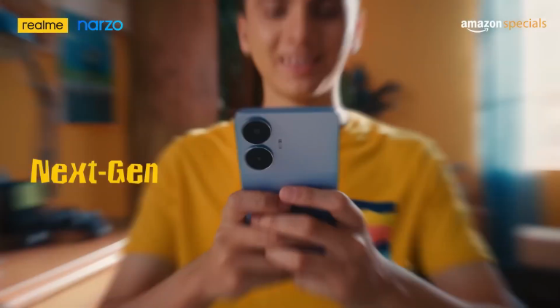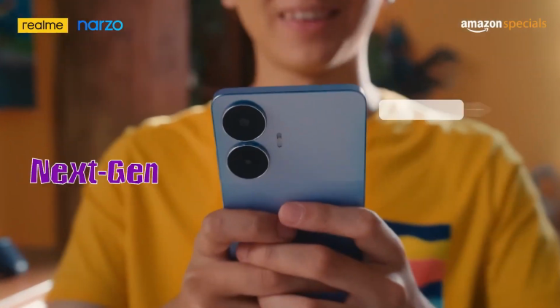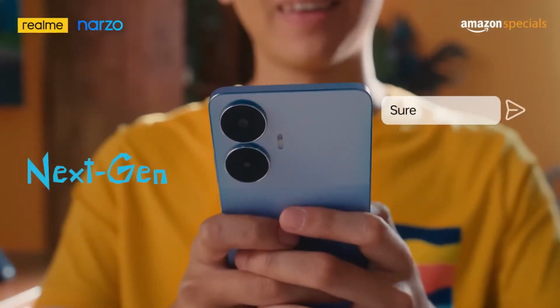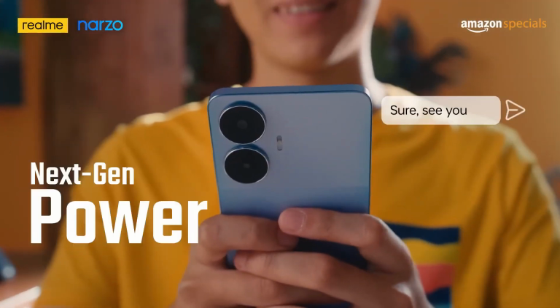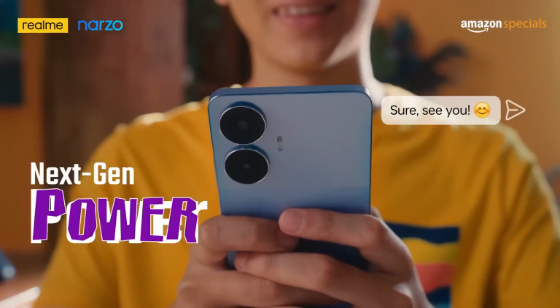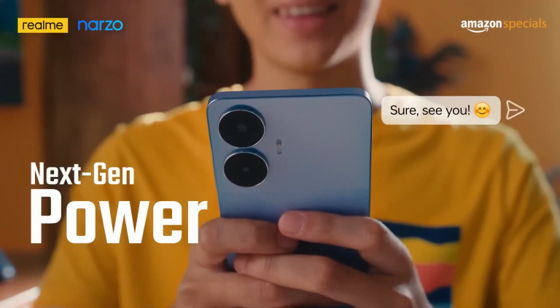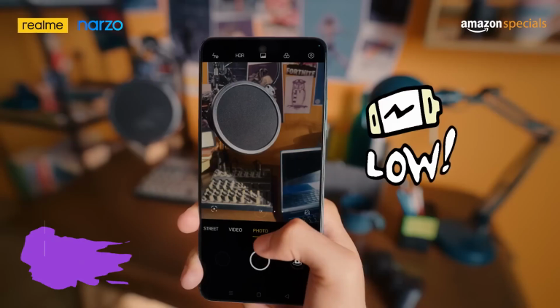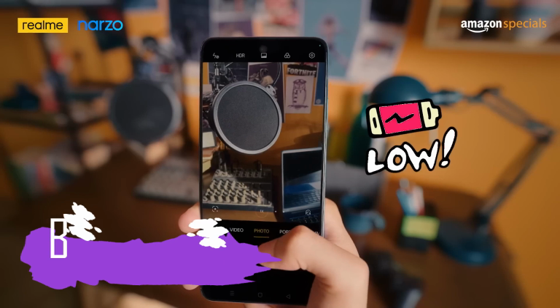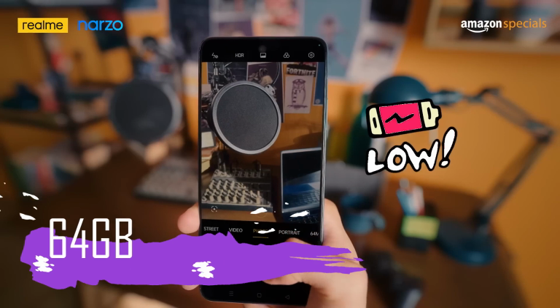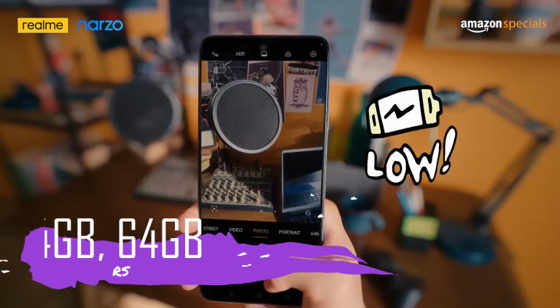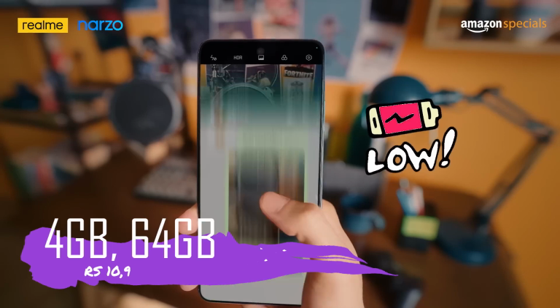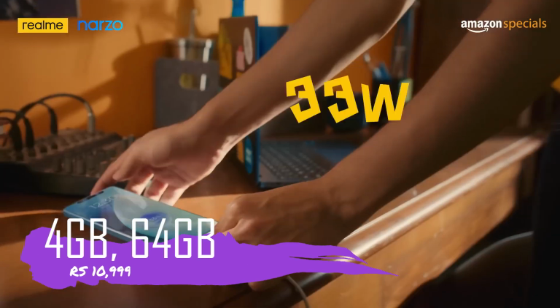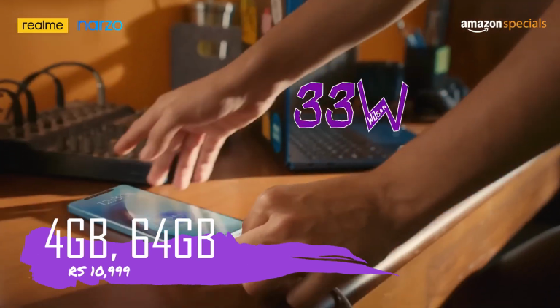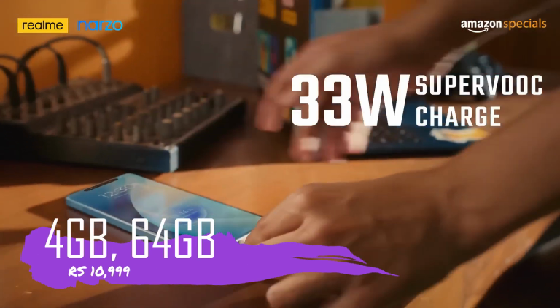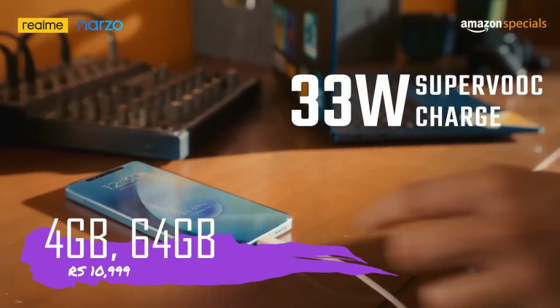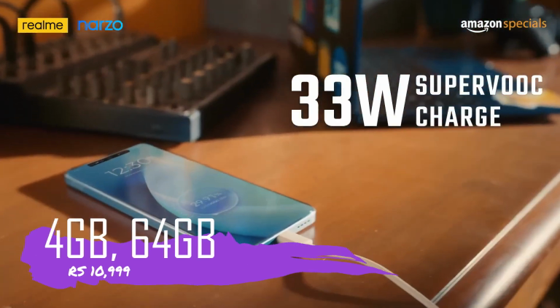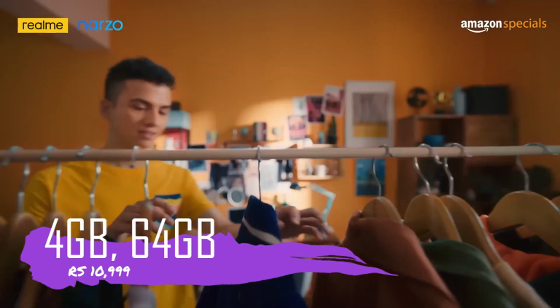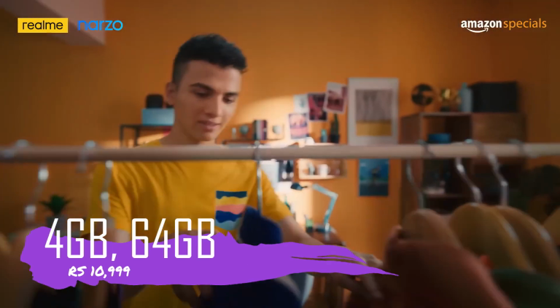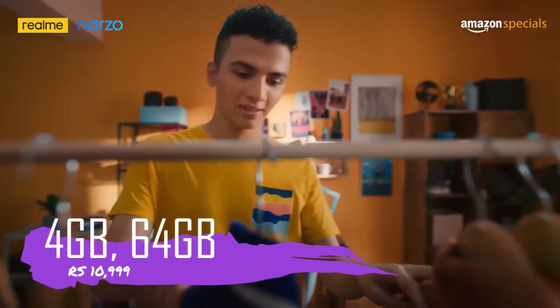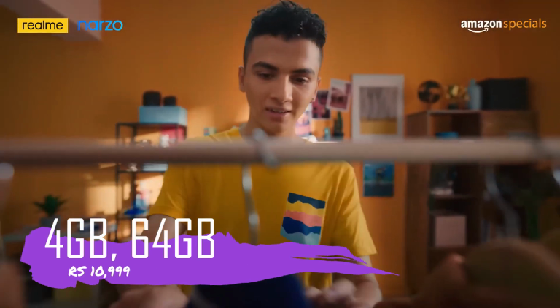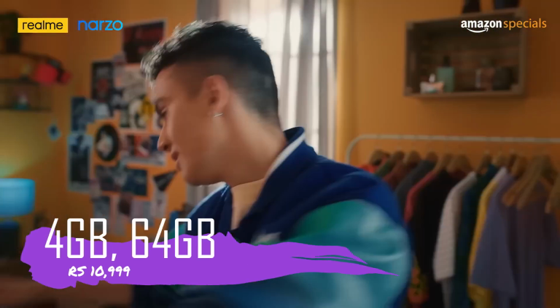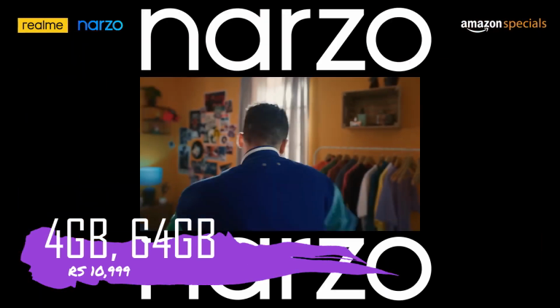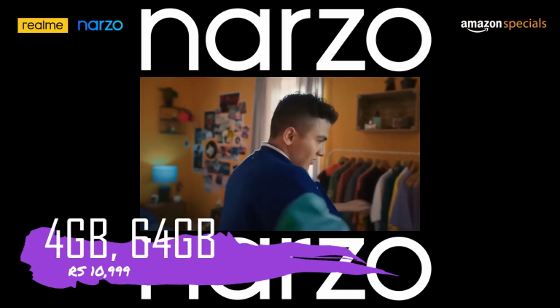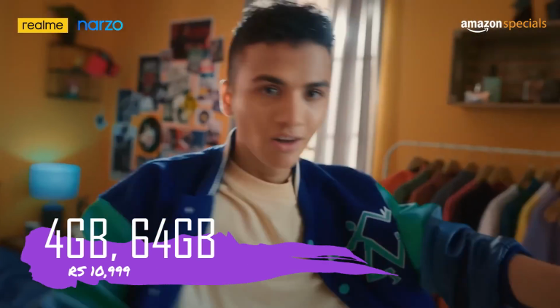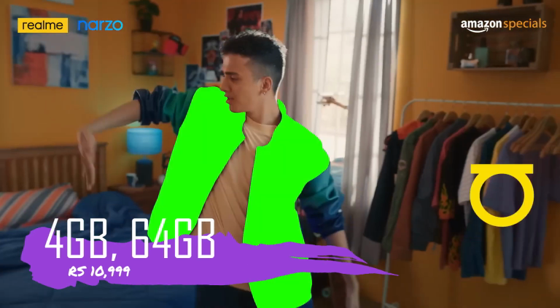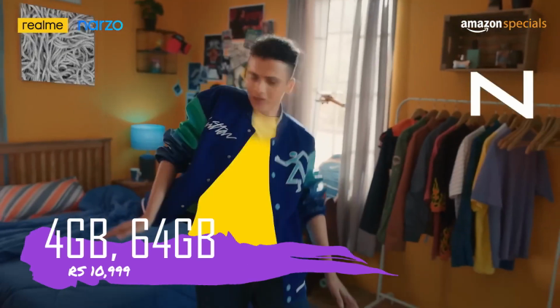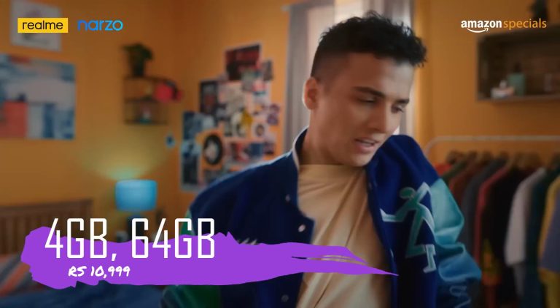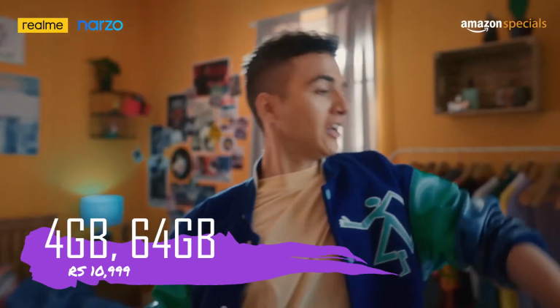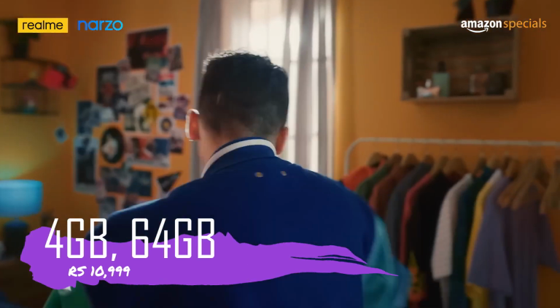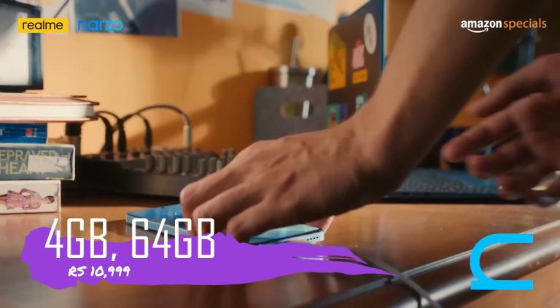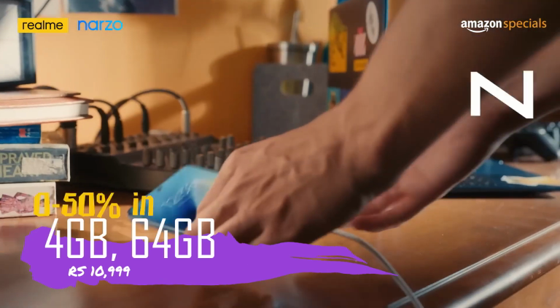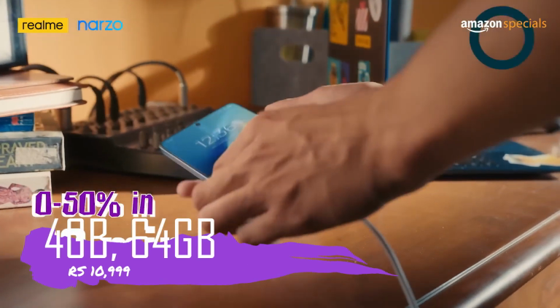With 4GB RAM and 64GB storage, this phone is priced at ₹11,000.